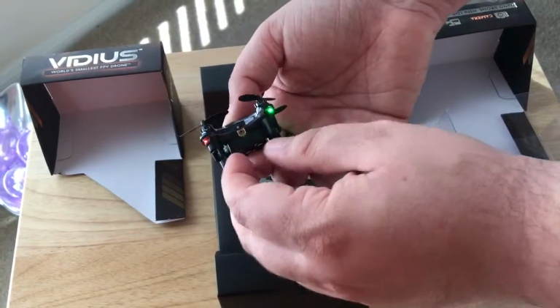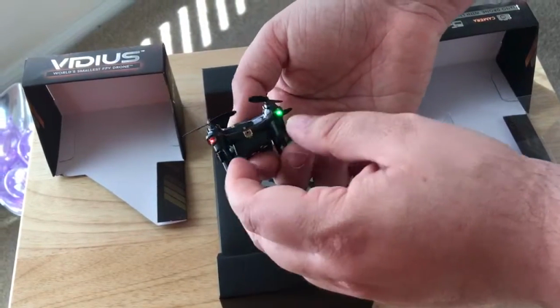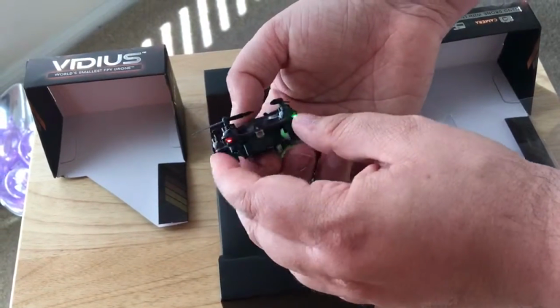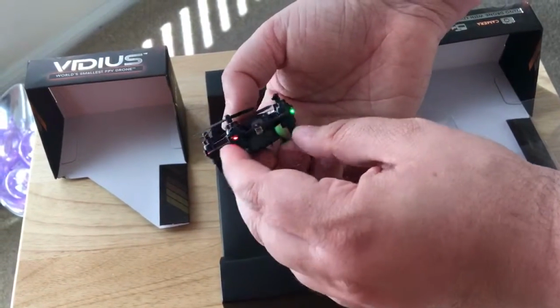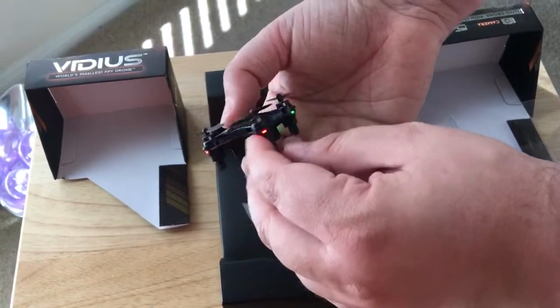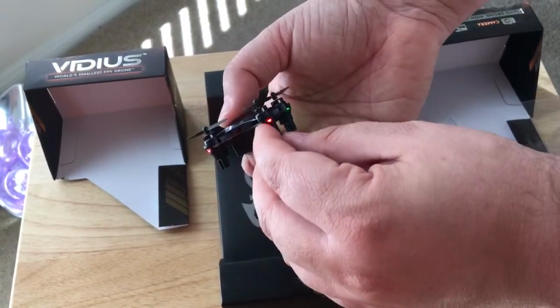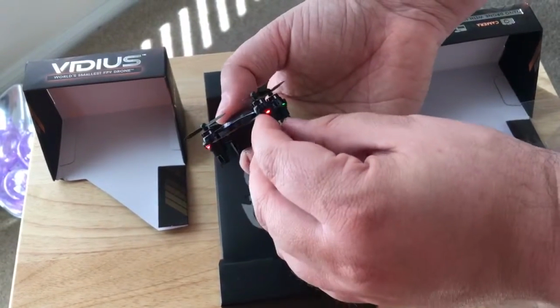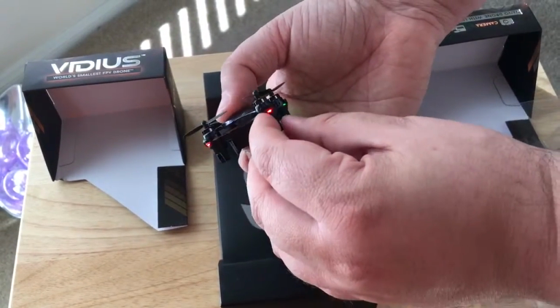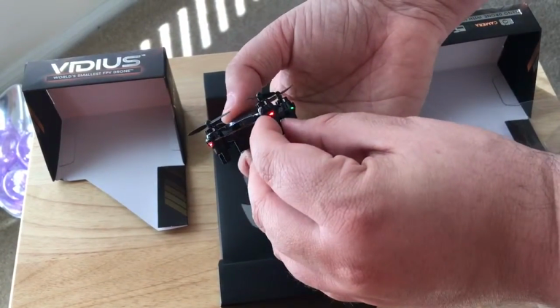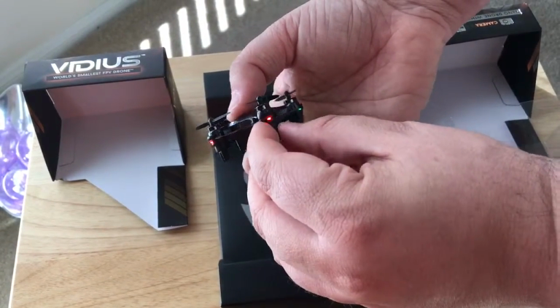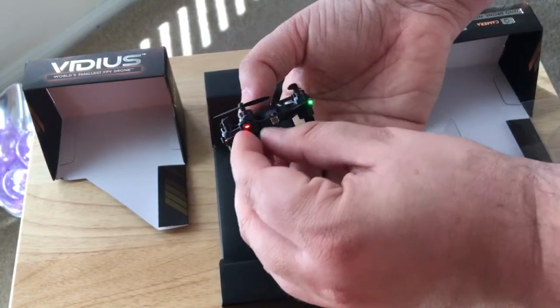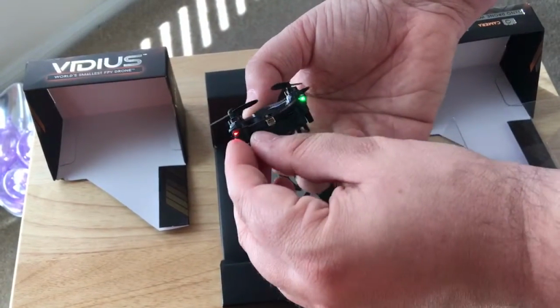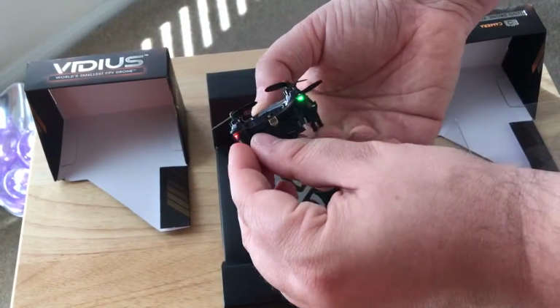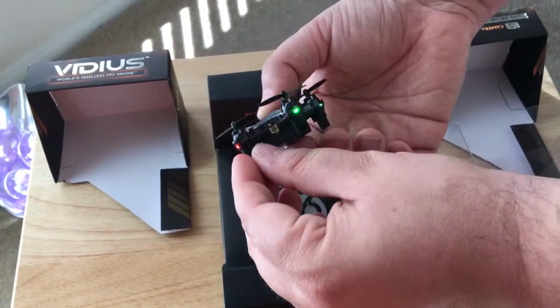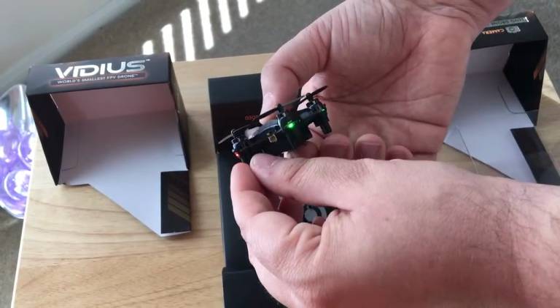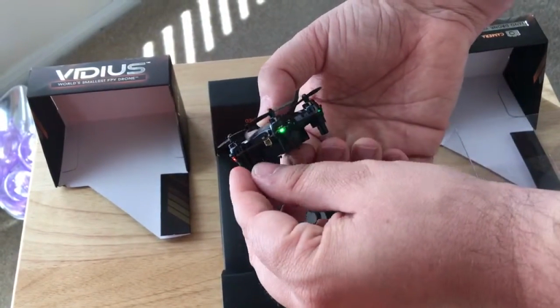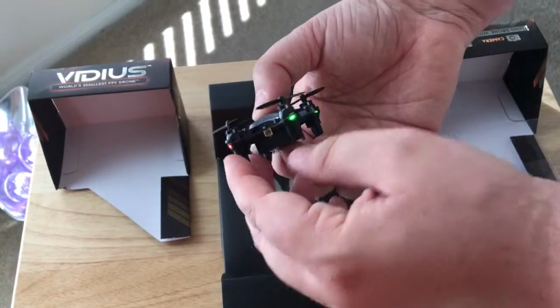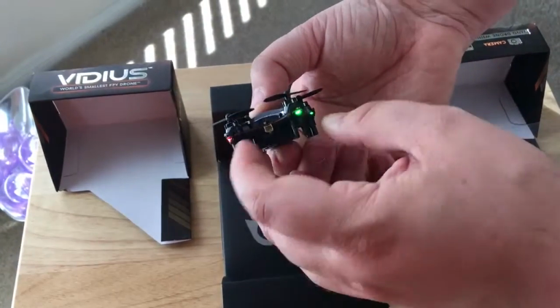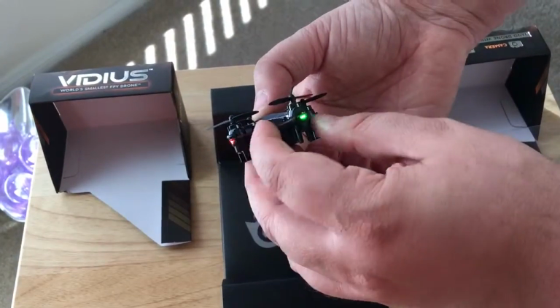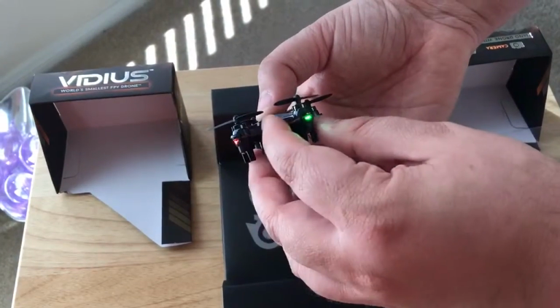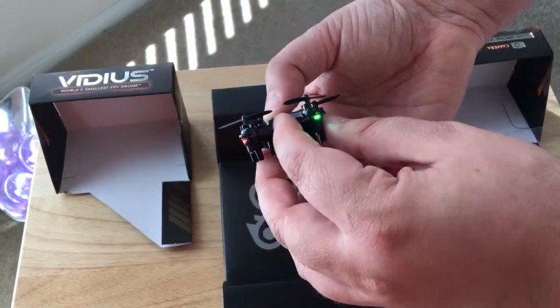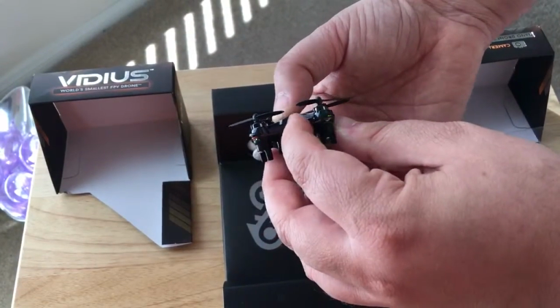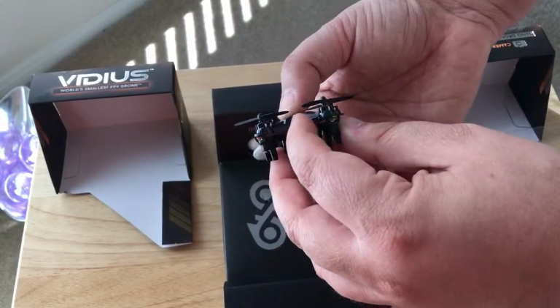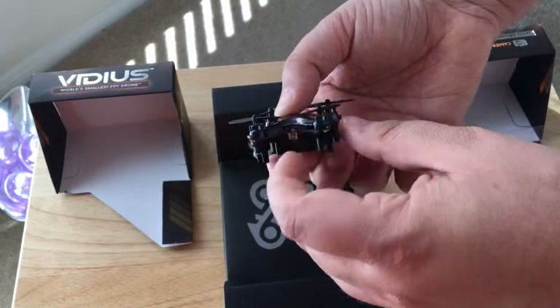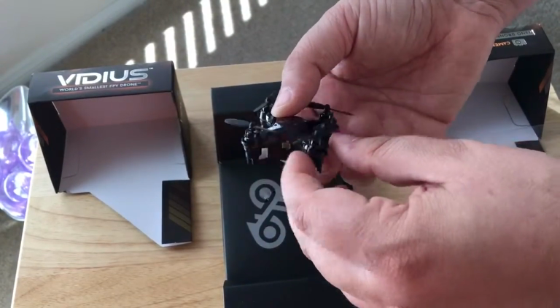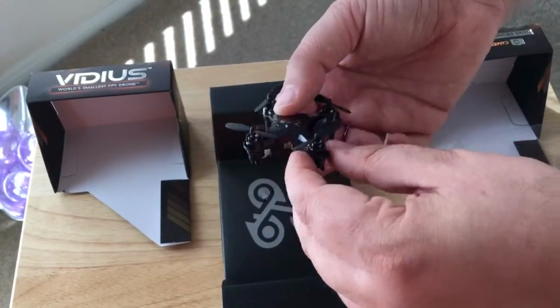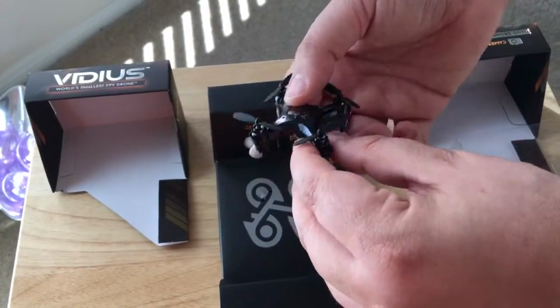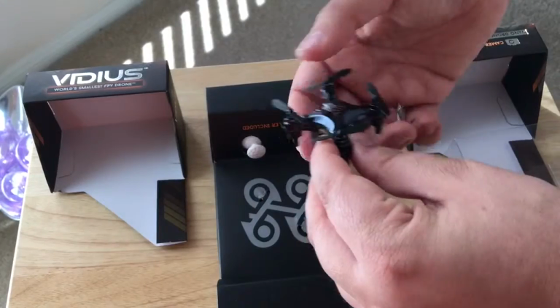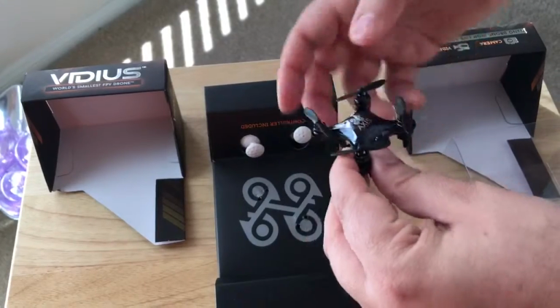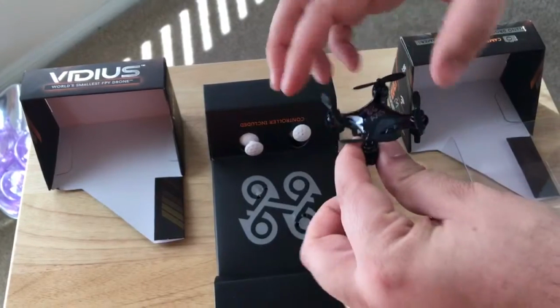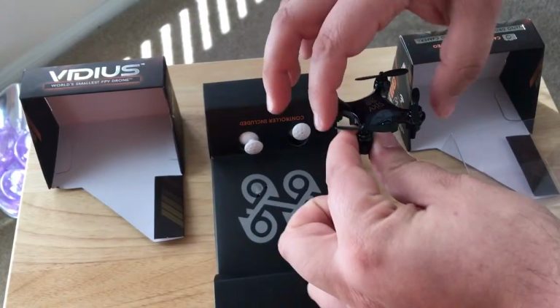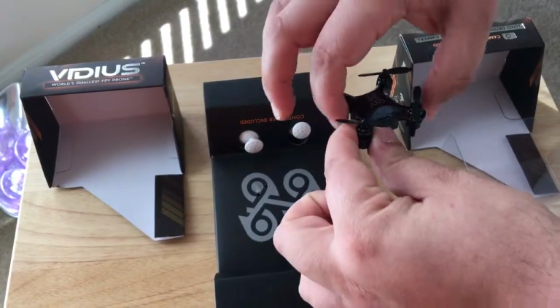You can see when you turn it on, the lights are there, so you know what's forward or not.